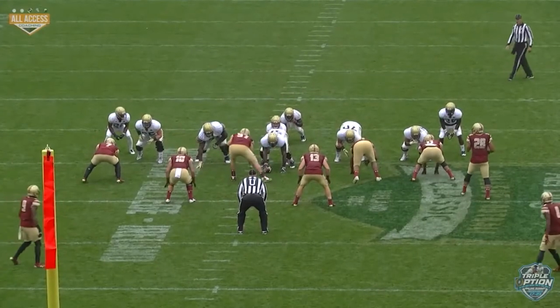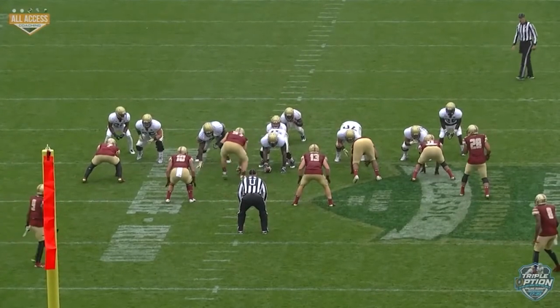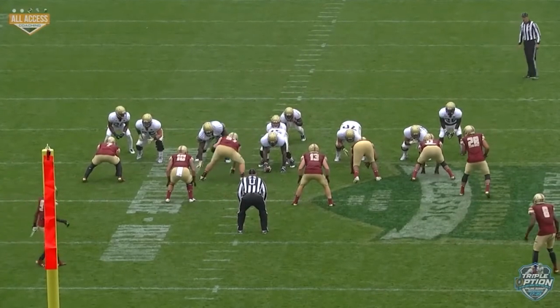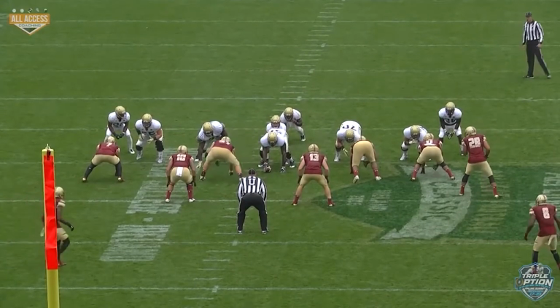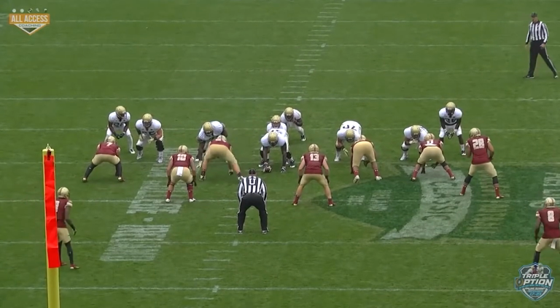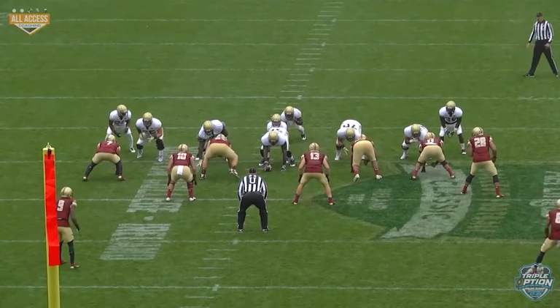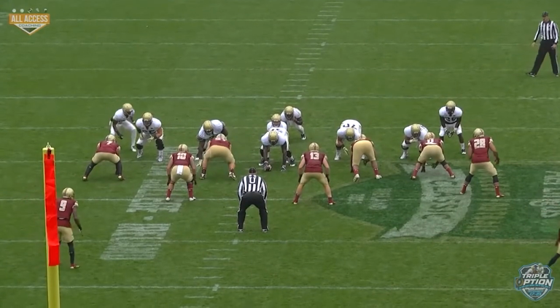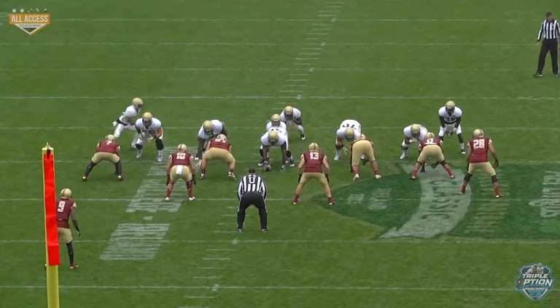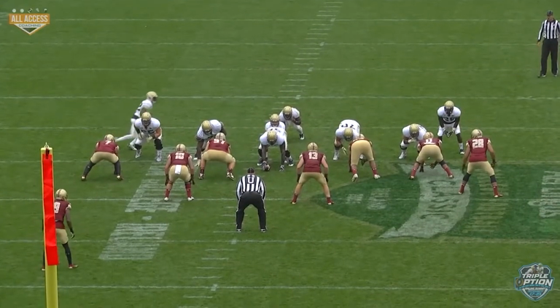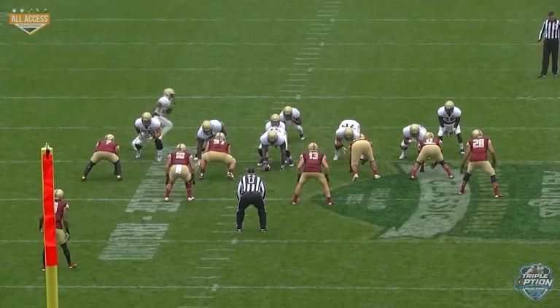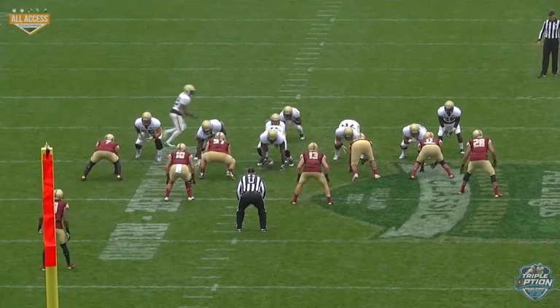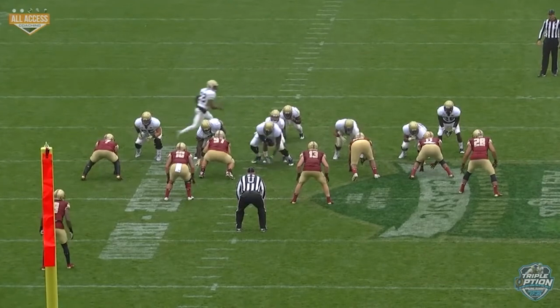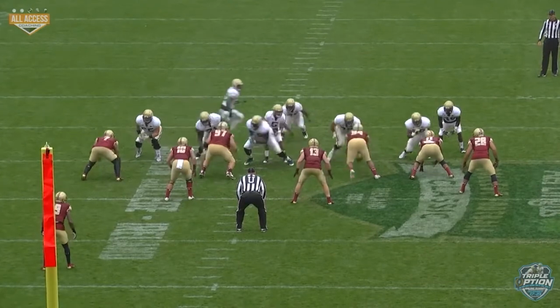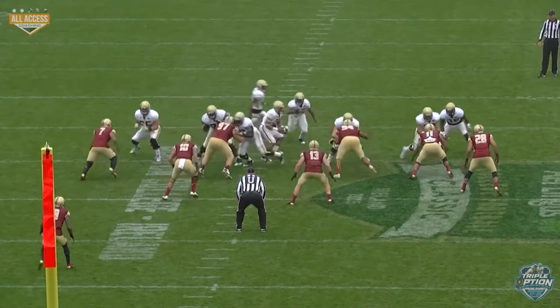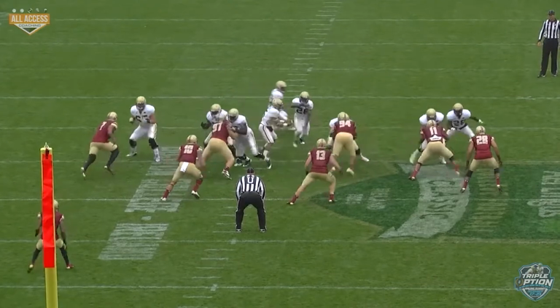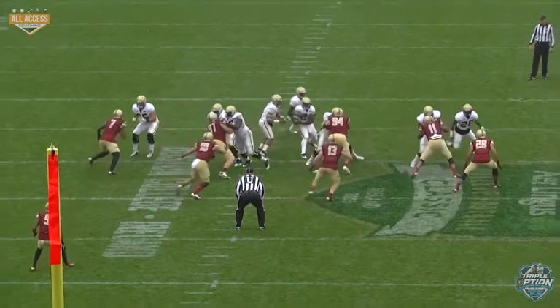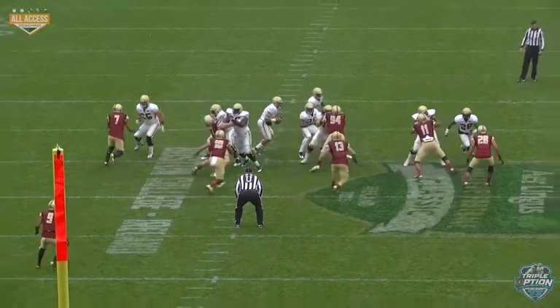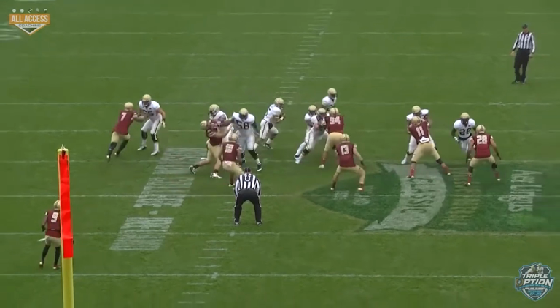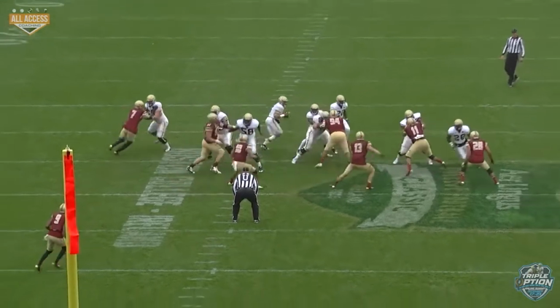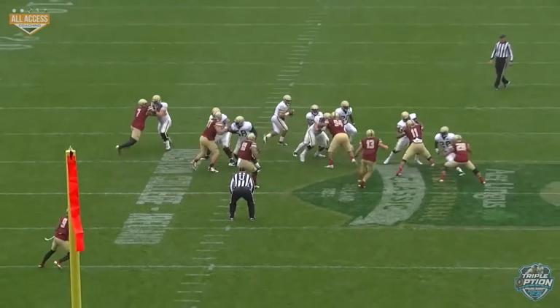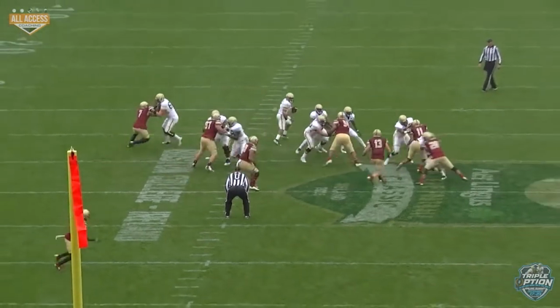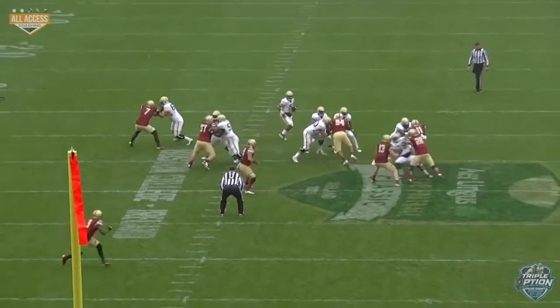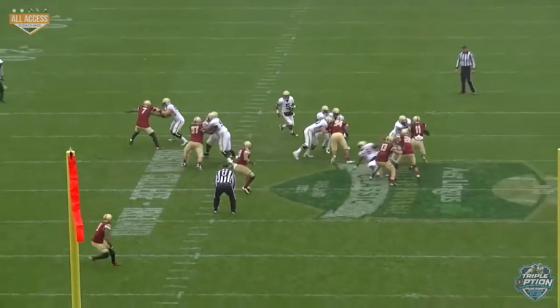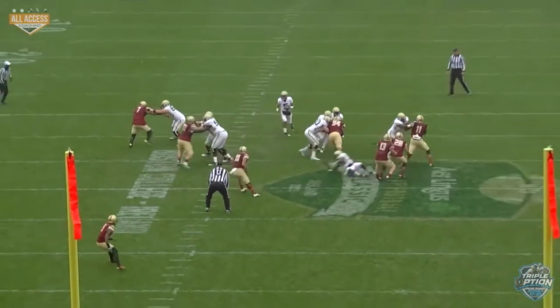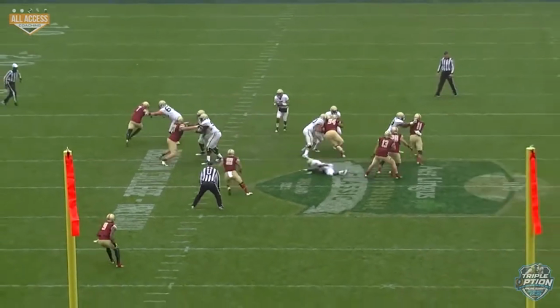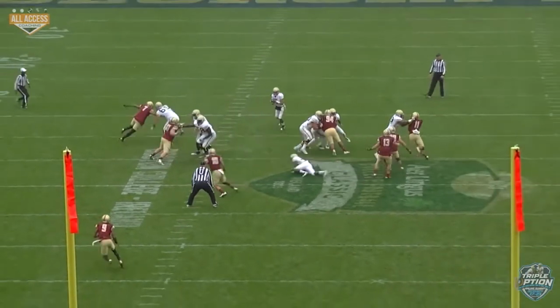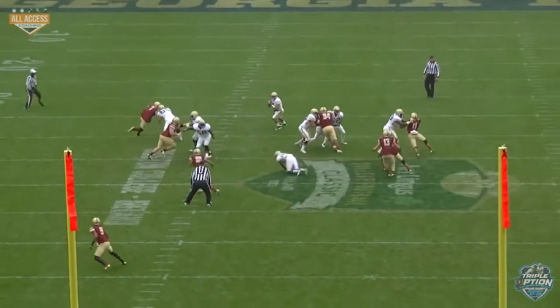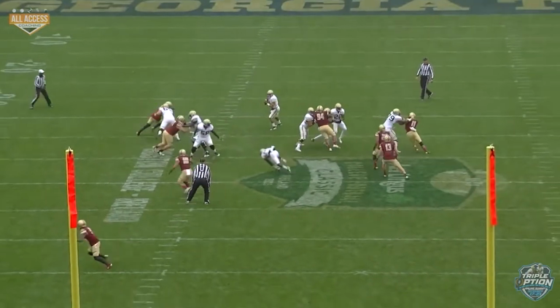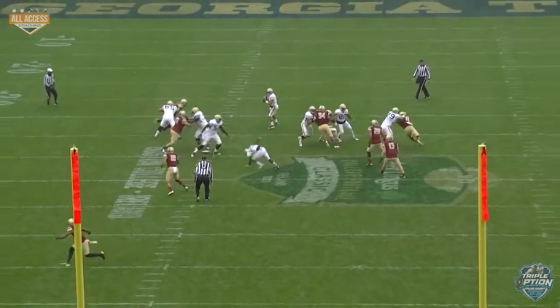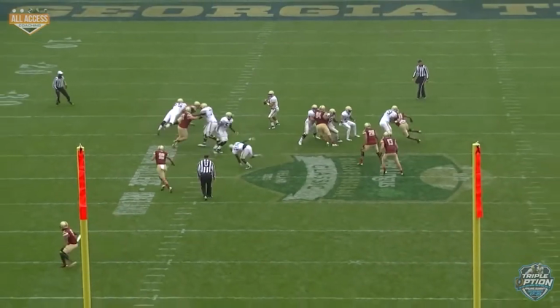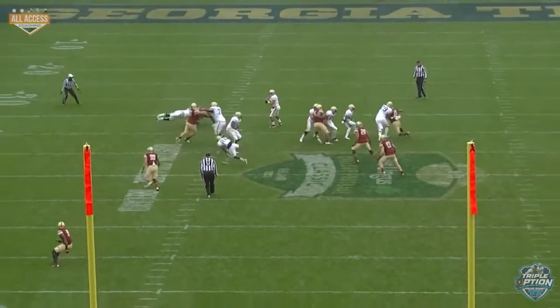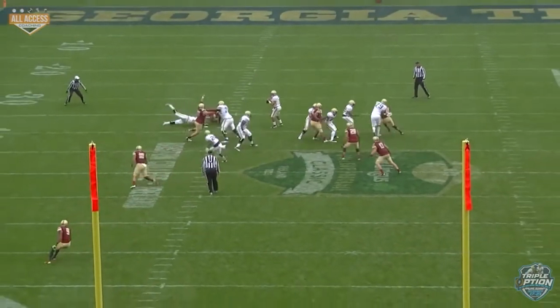Here's an even front. This is 313 protection, big on big. The center's going to help on the backside.